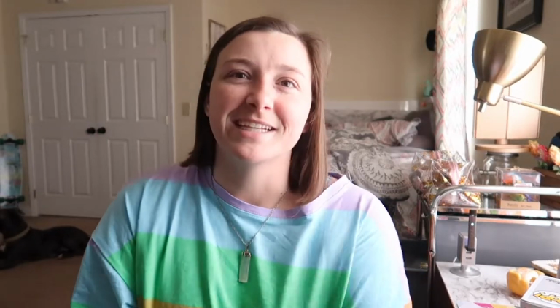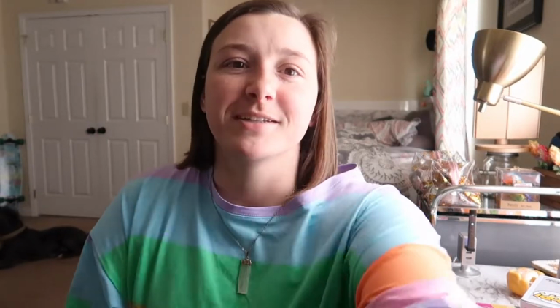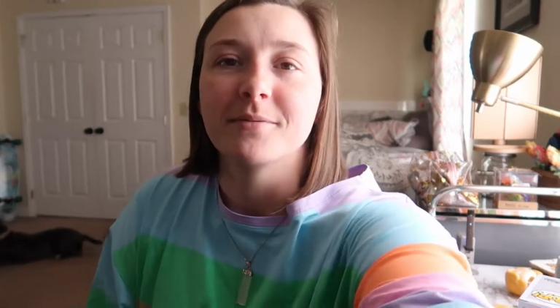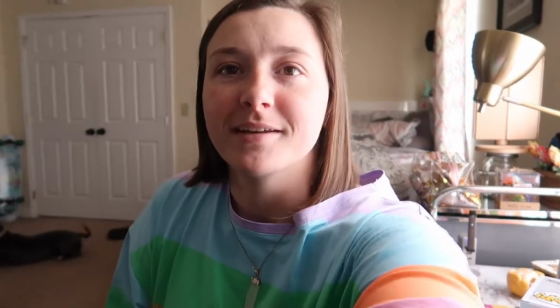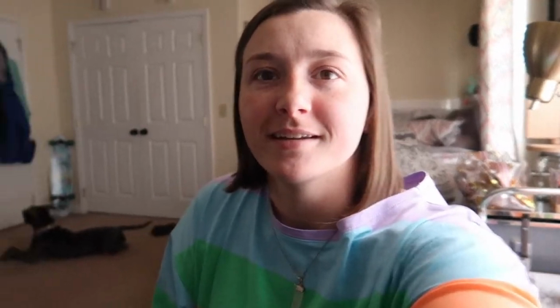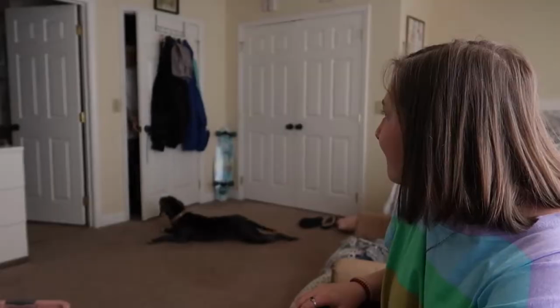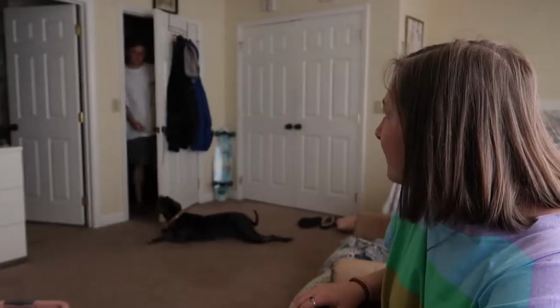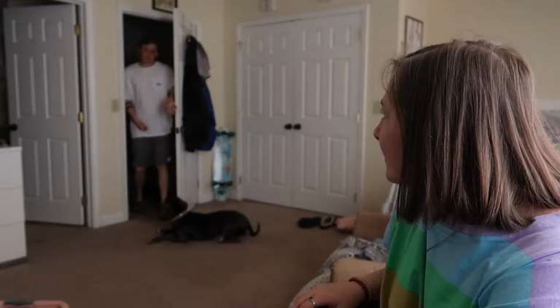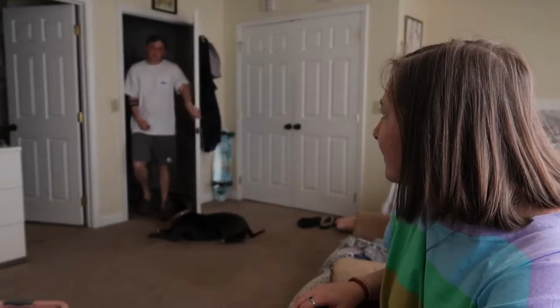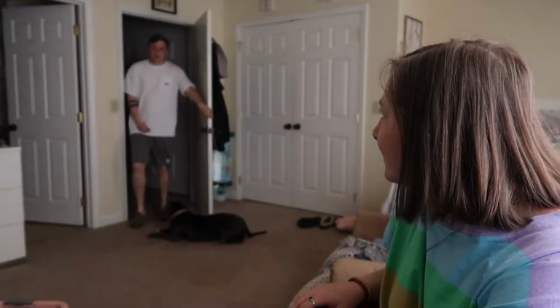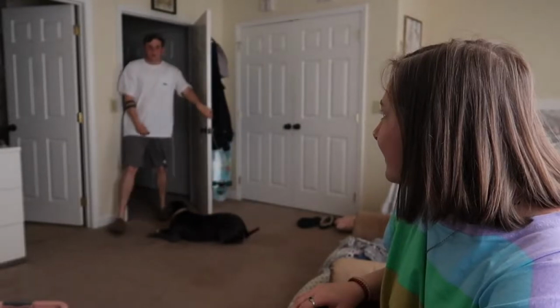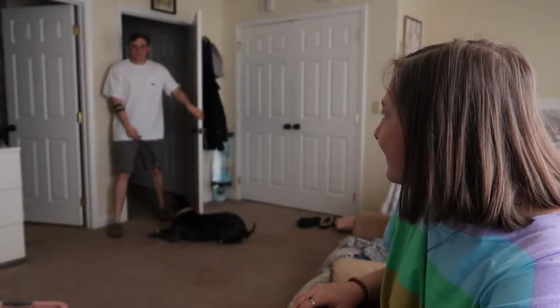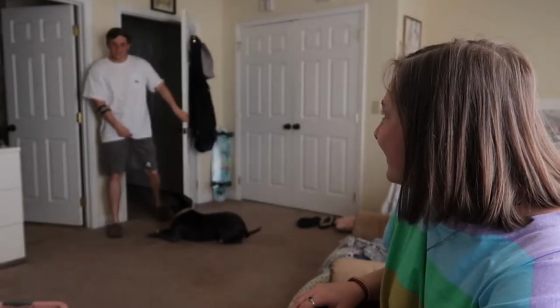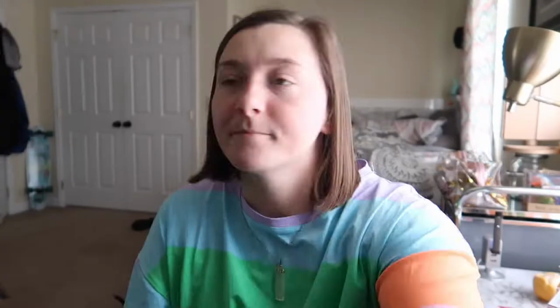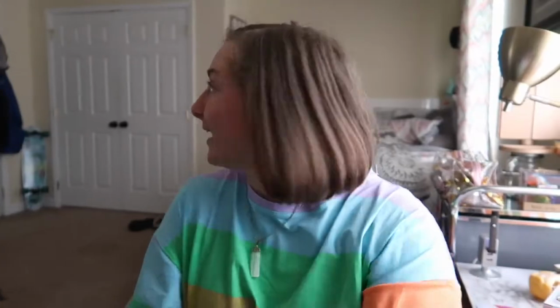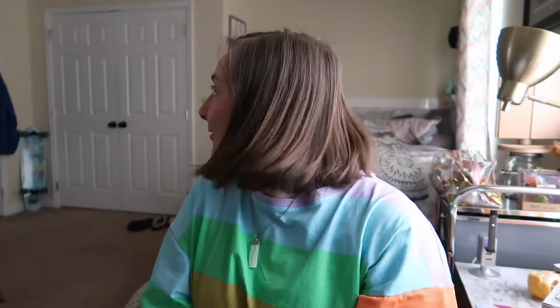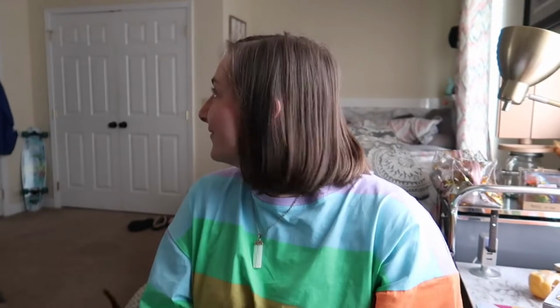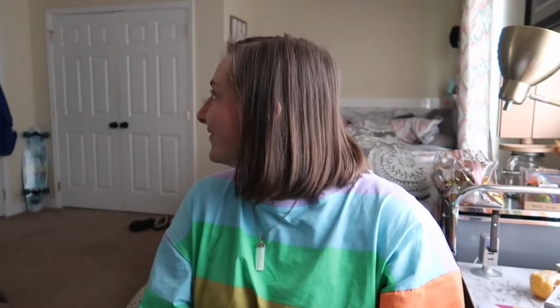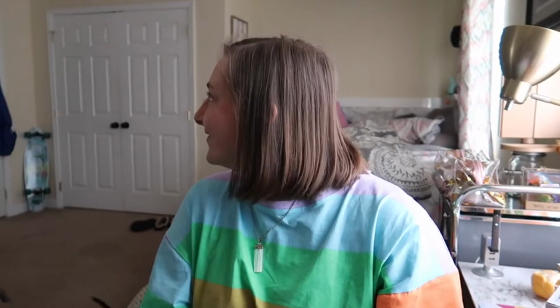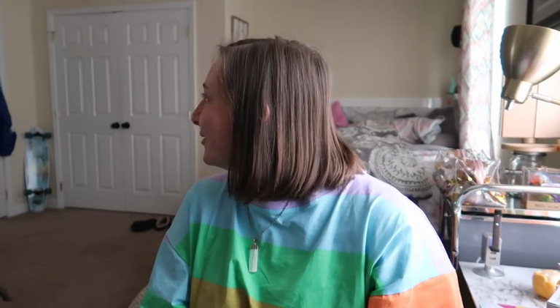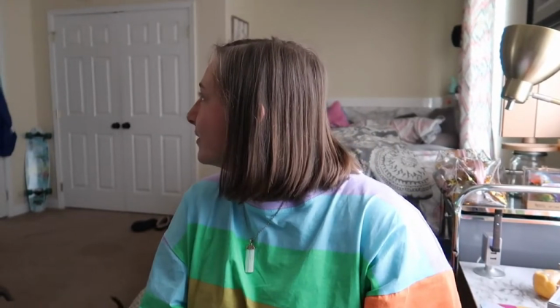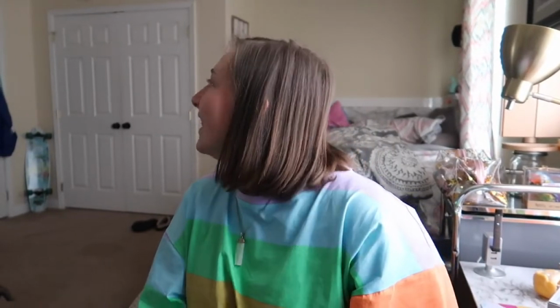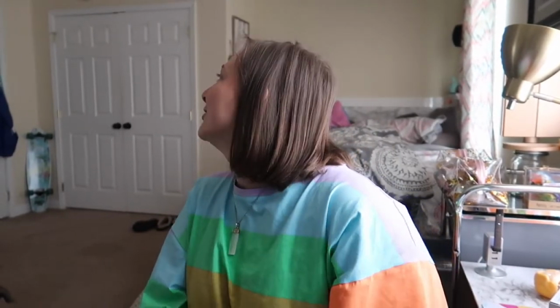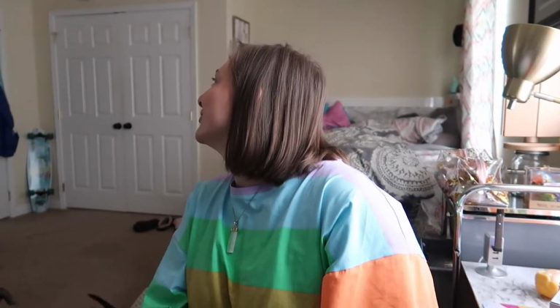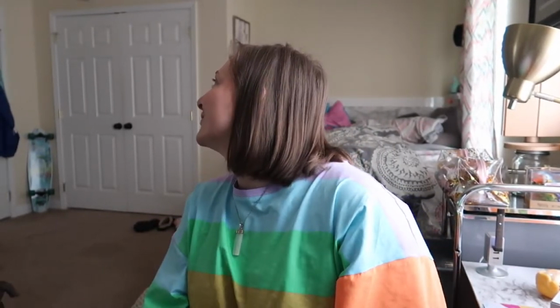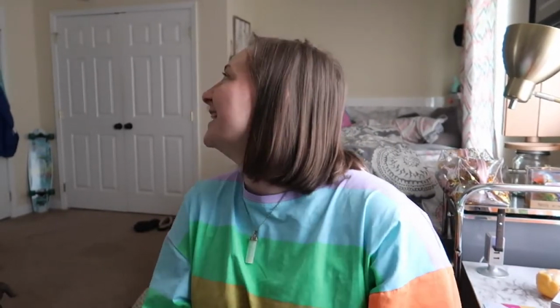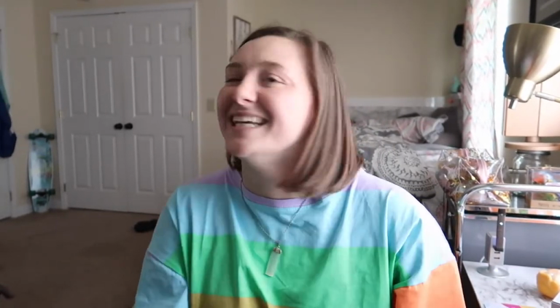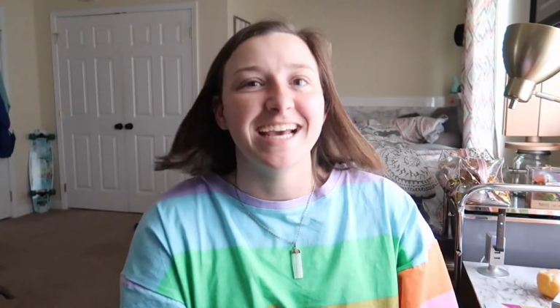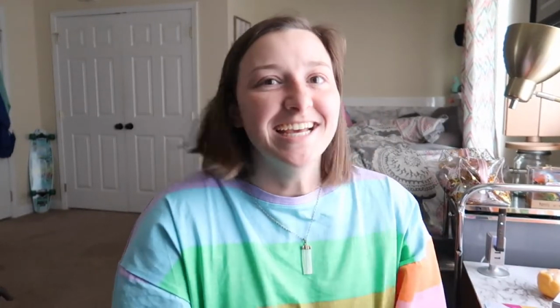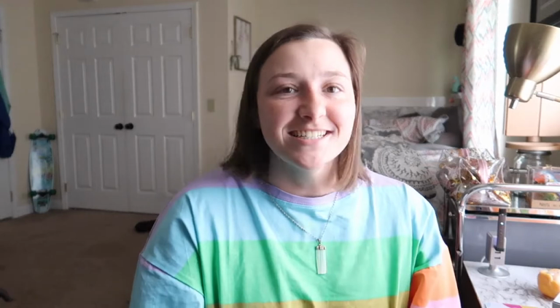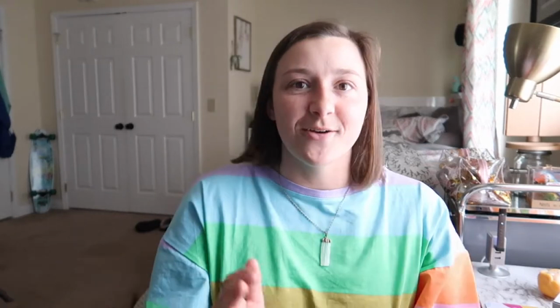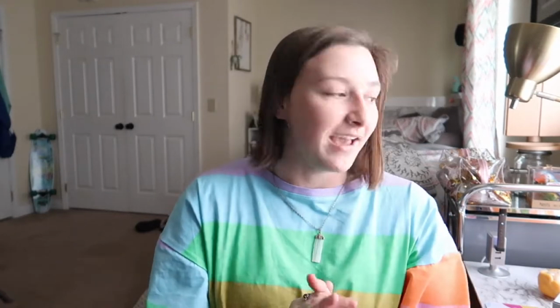He's about to come in. Yo, what's up? I love you. So yeah.